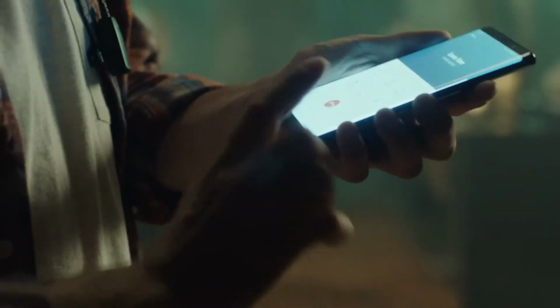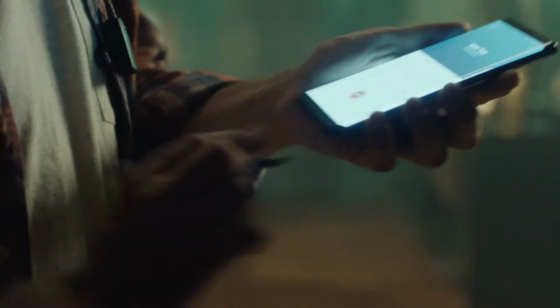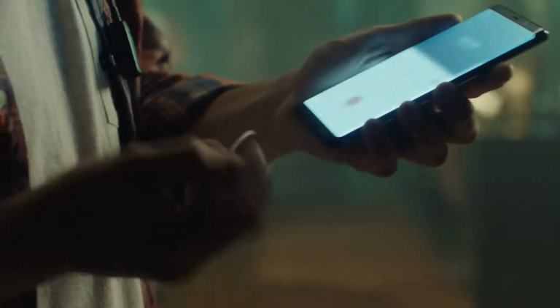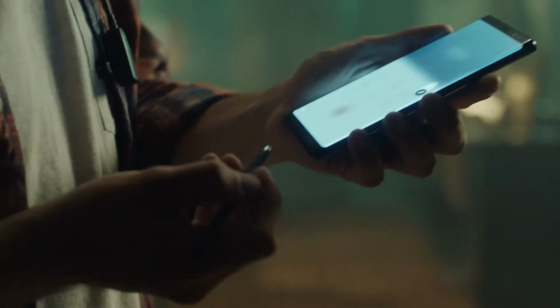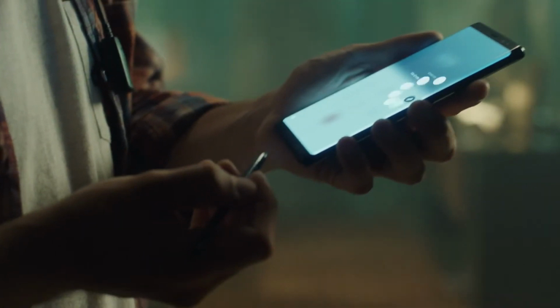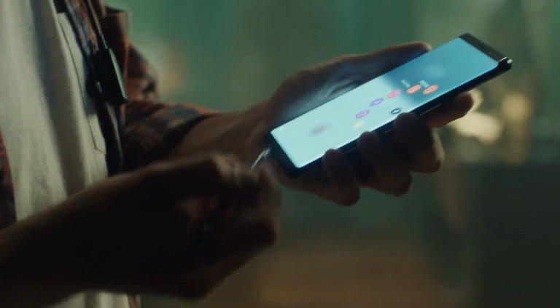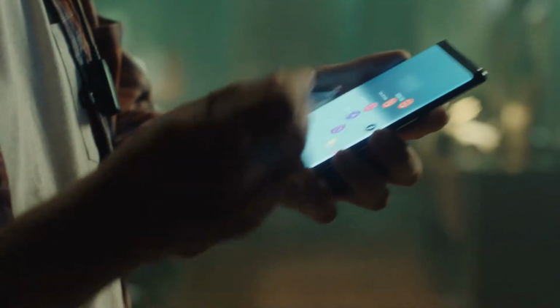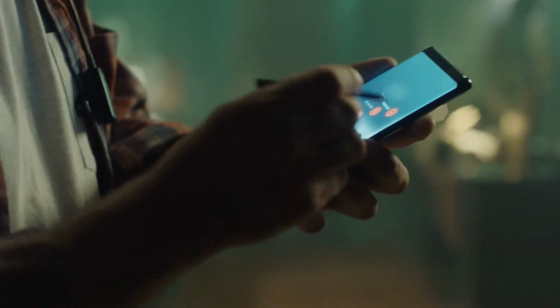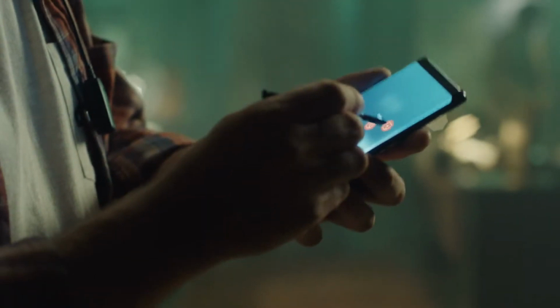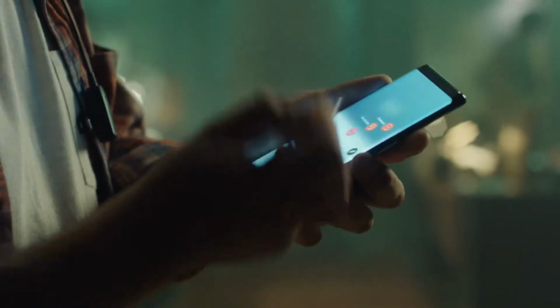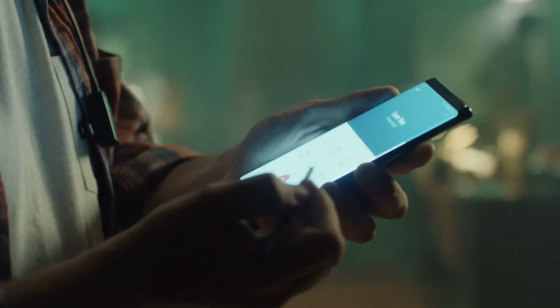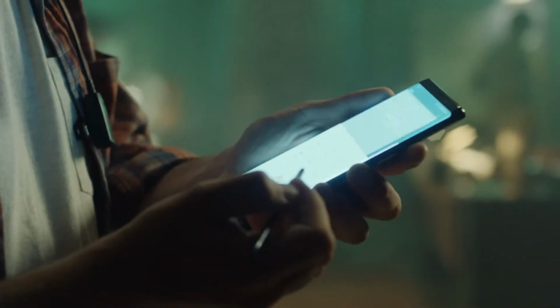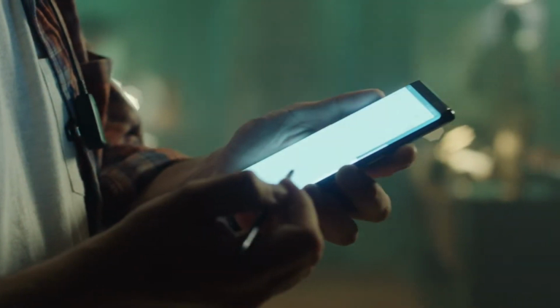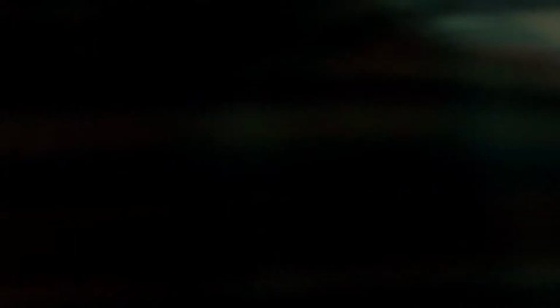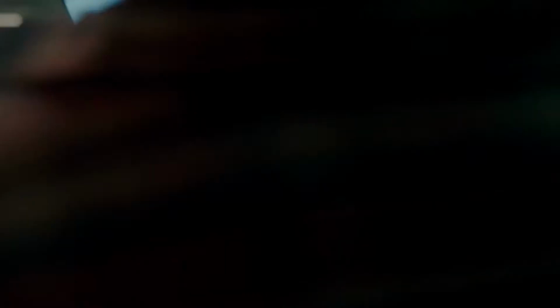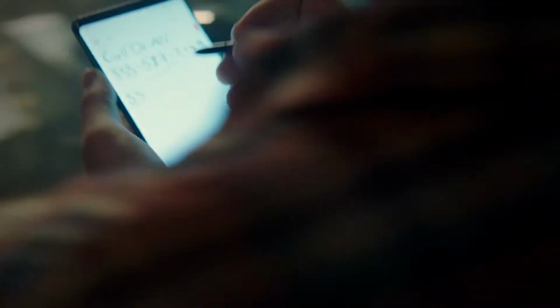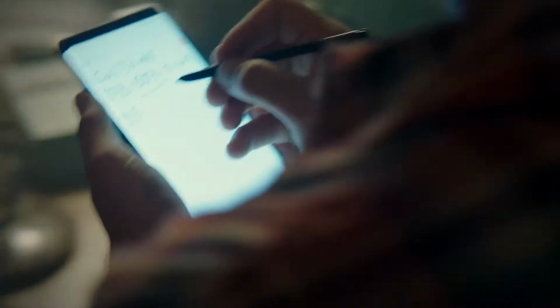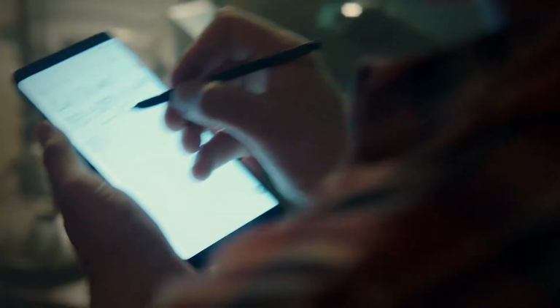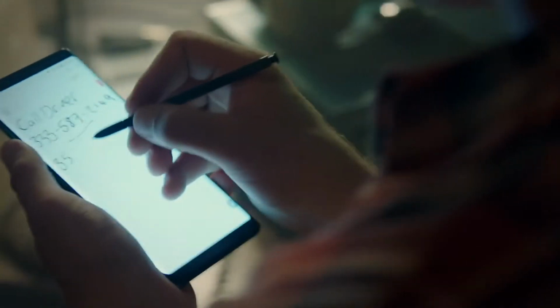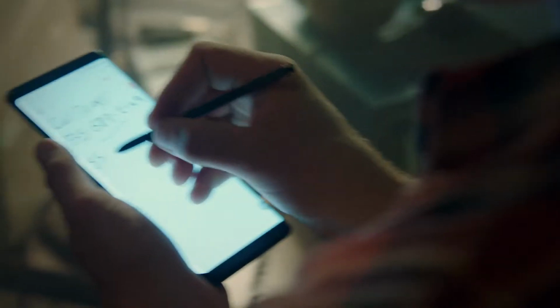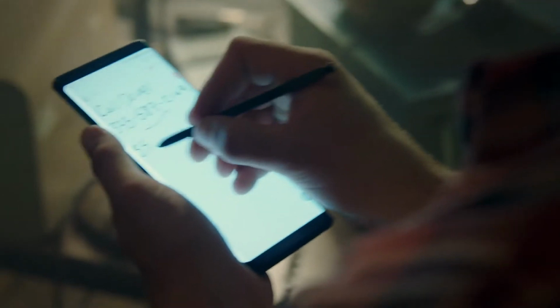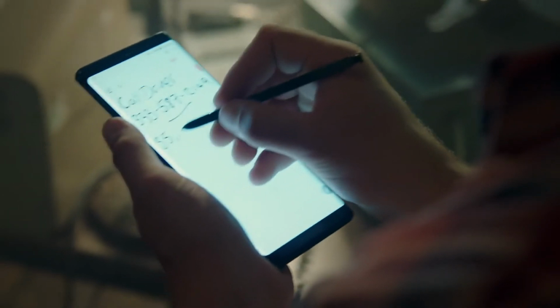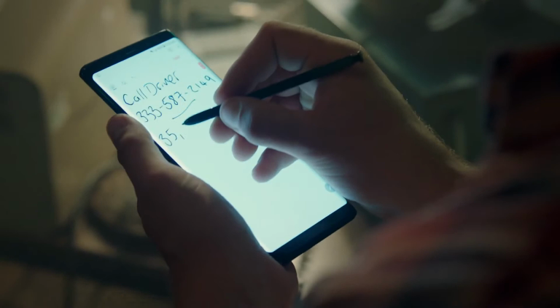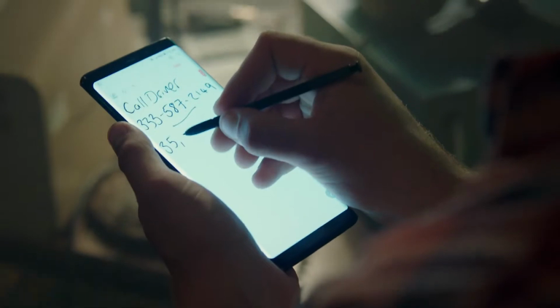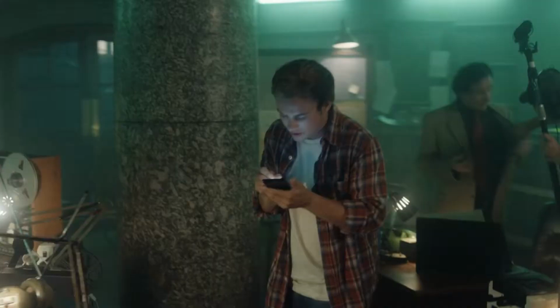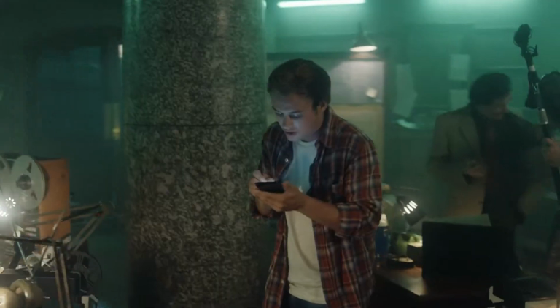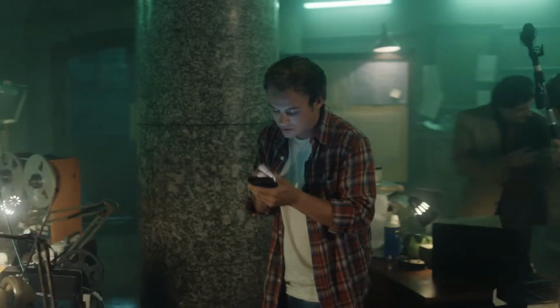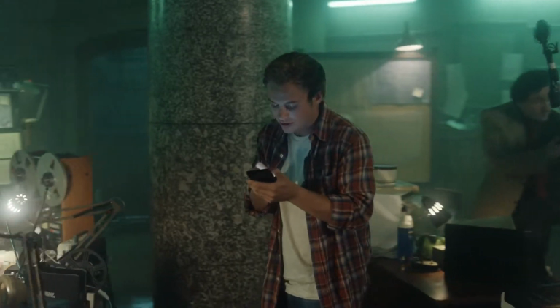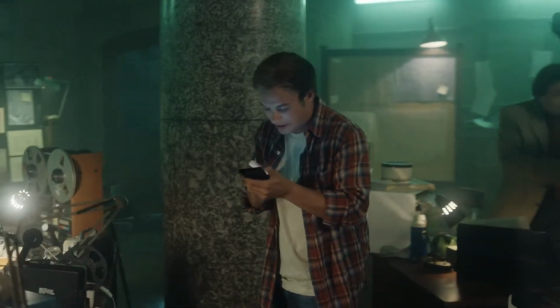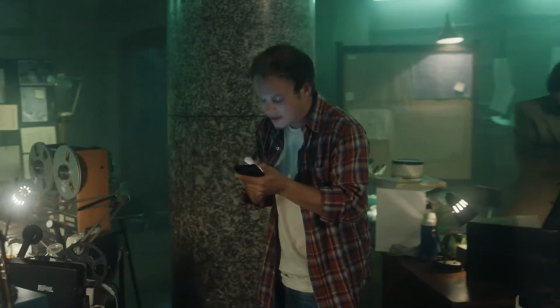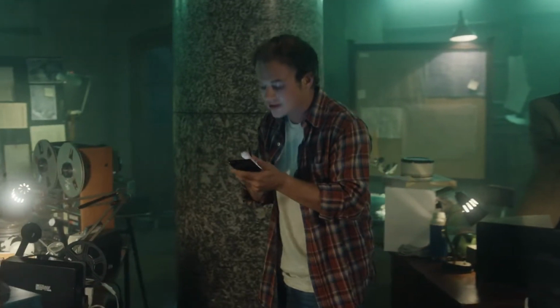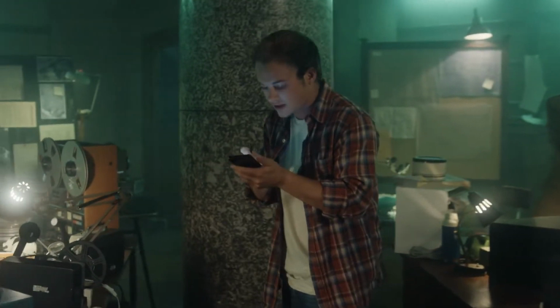The S Pen allows you to go further. Write down a memo while you're on a call, so you don't miss a thing.